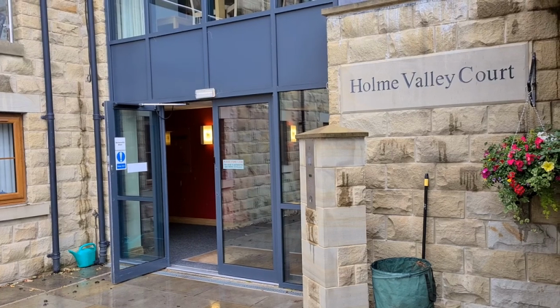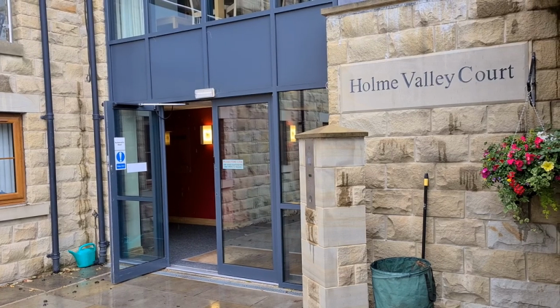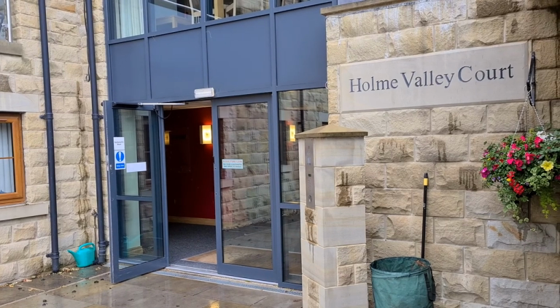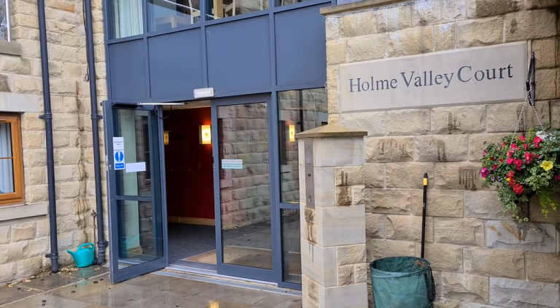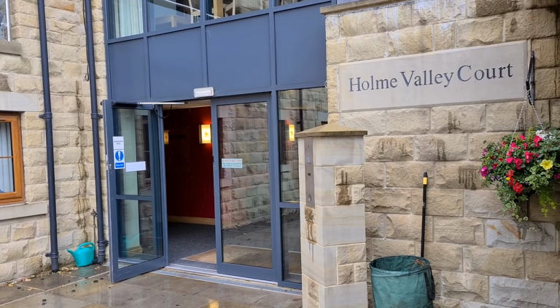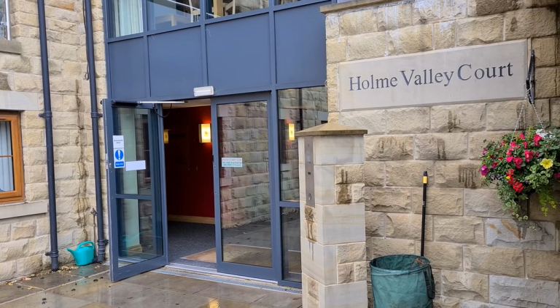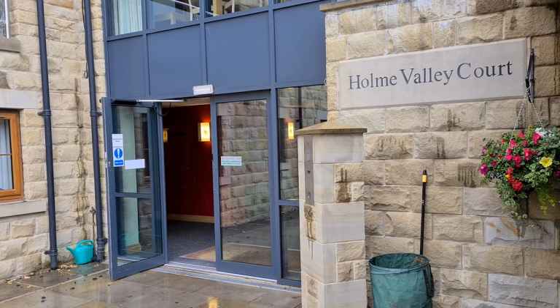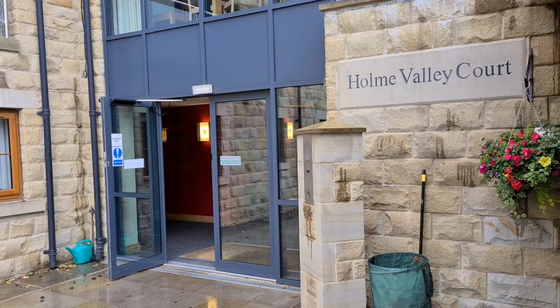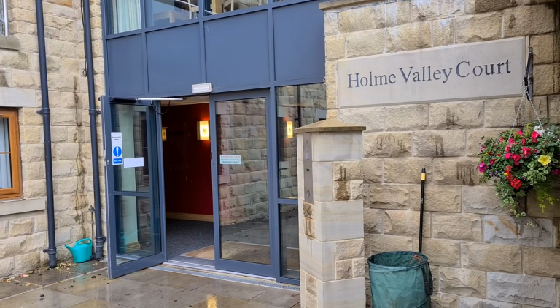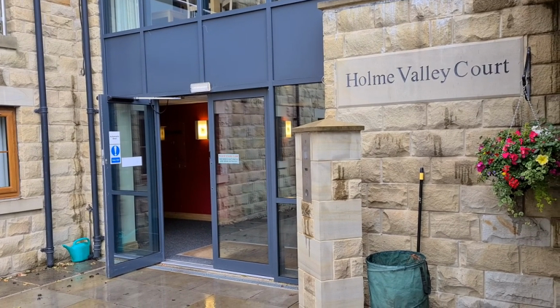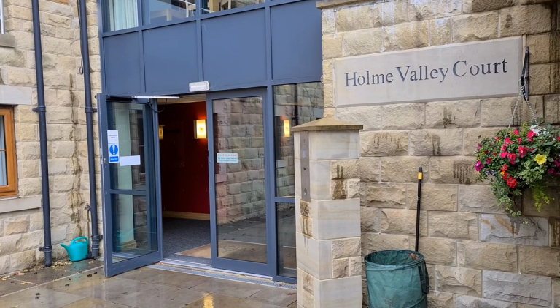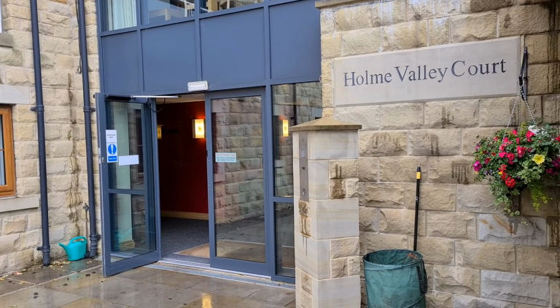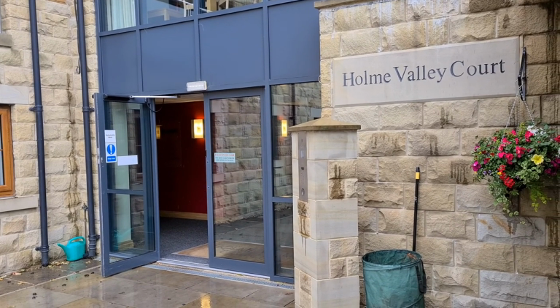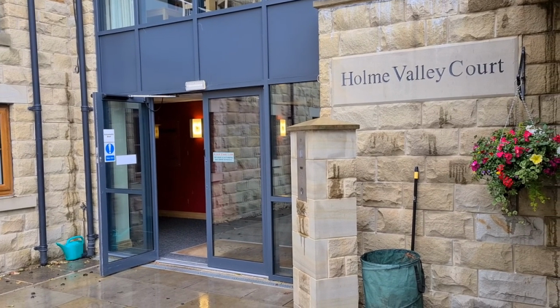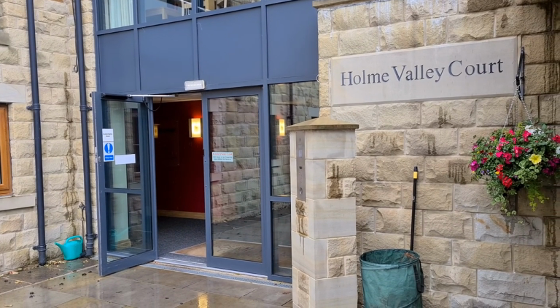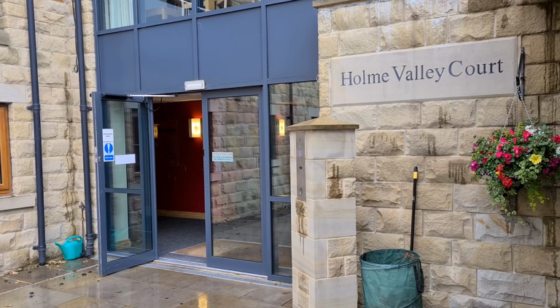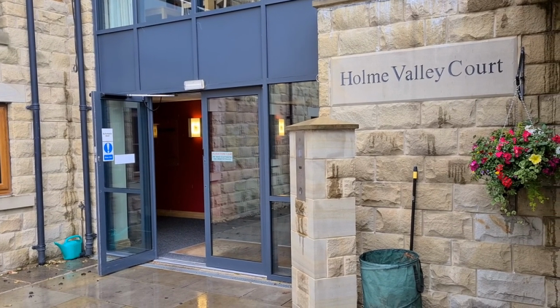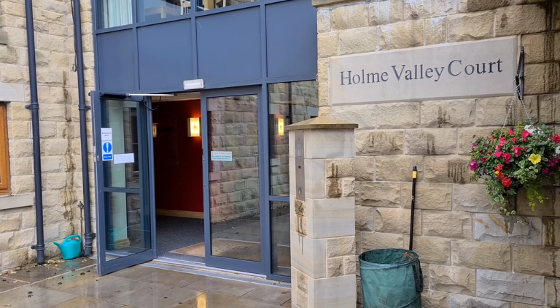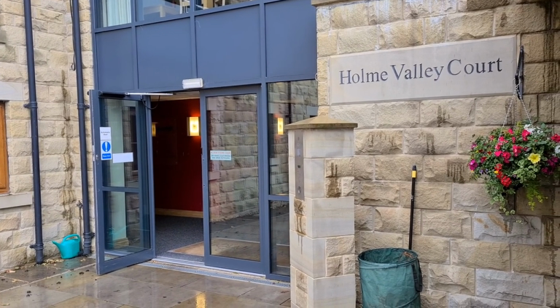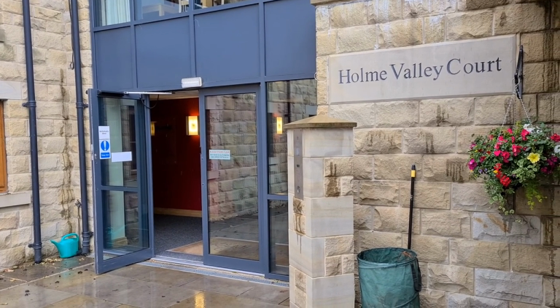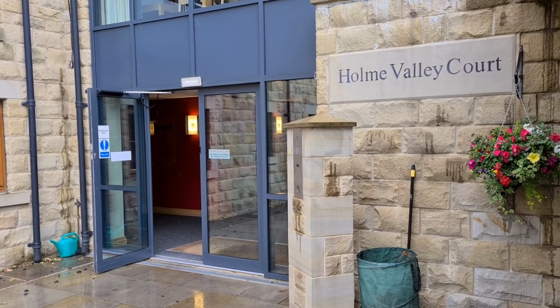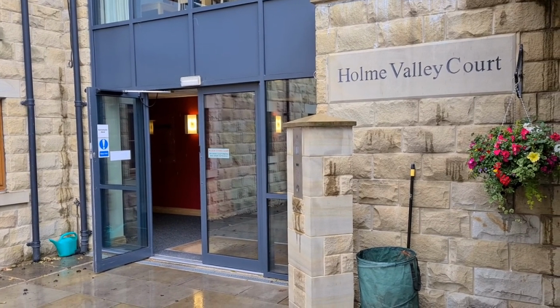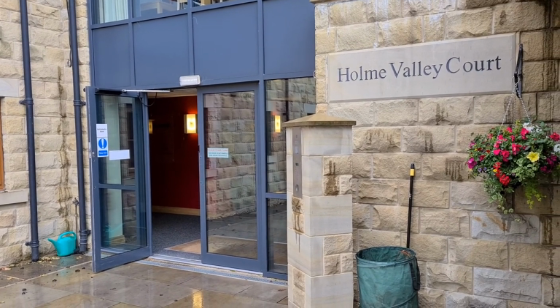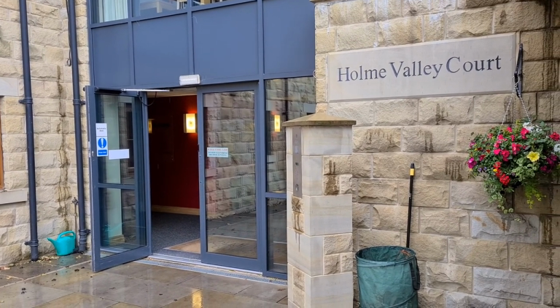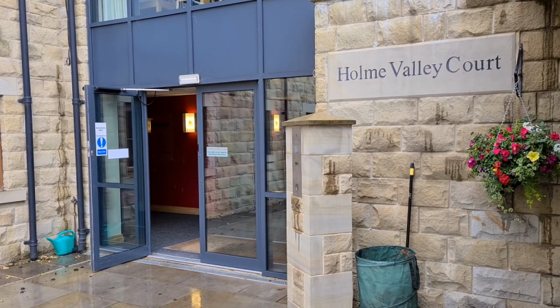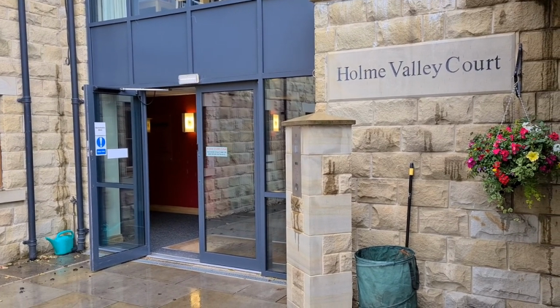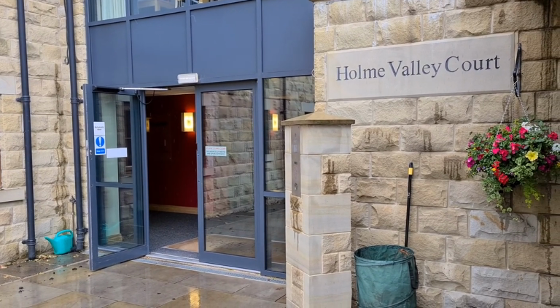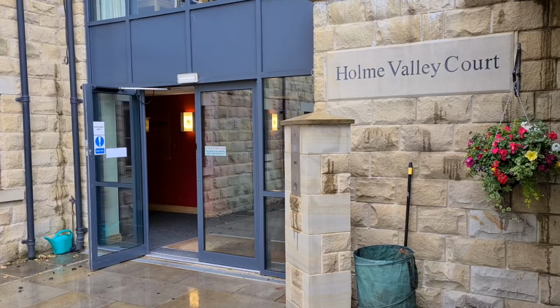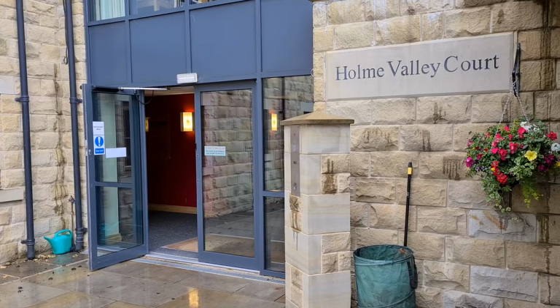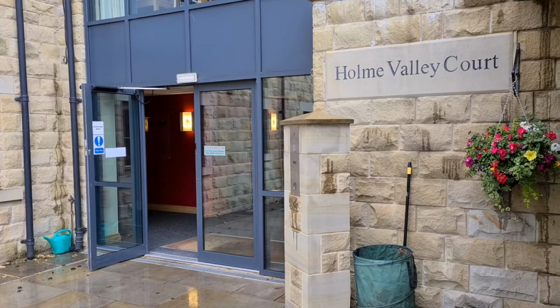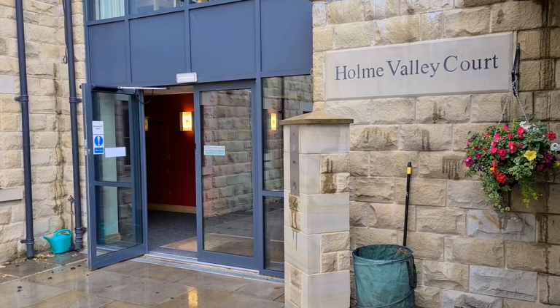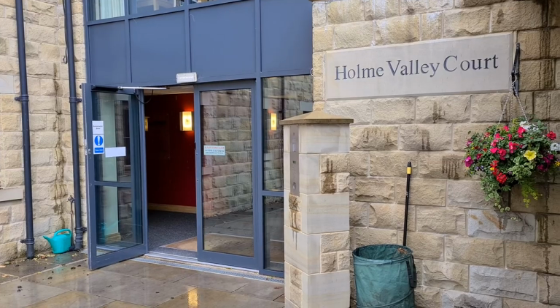Rob from William Sykes is here on a bit of a rainy day to show you around number 33 Home Valley Court.